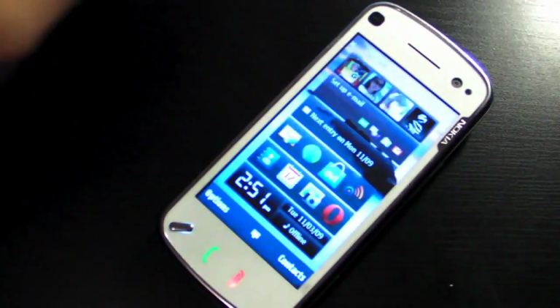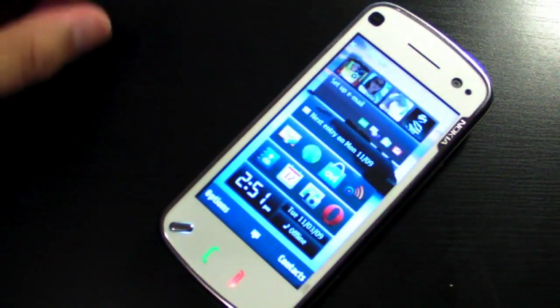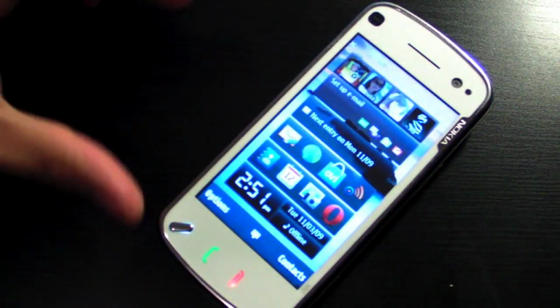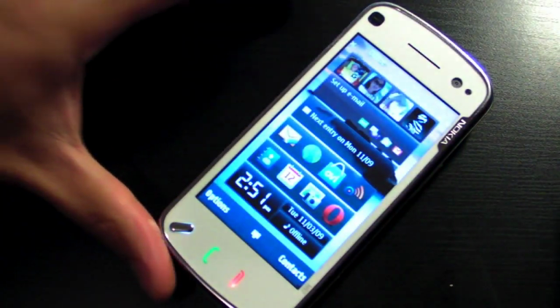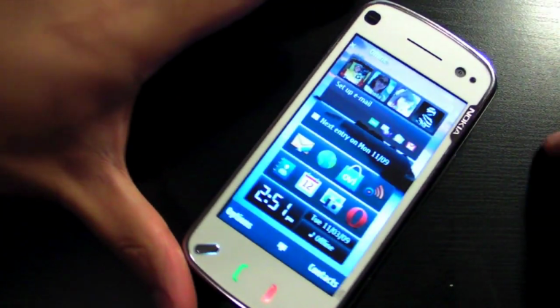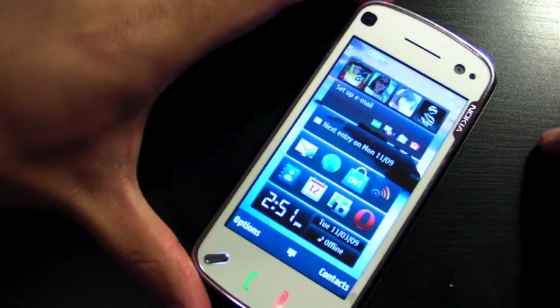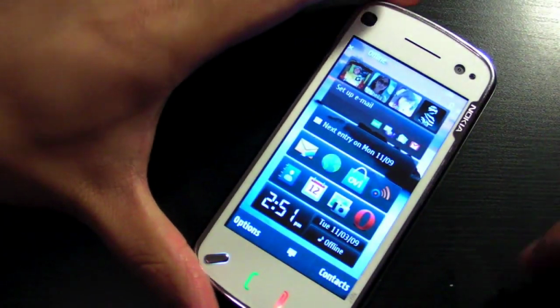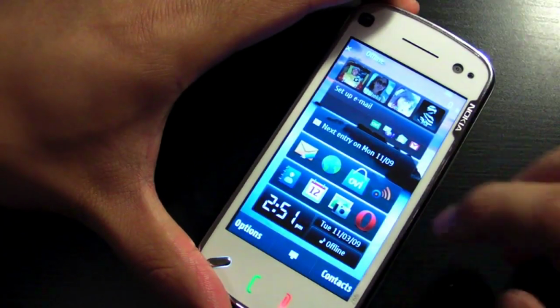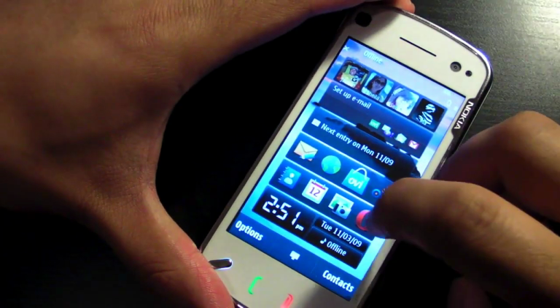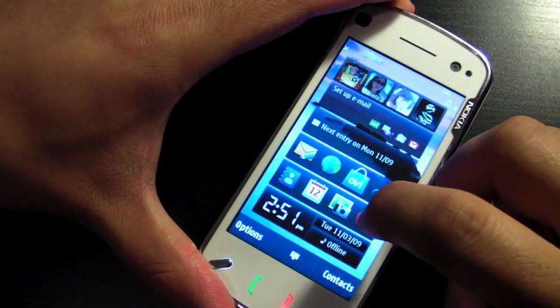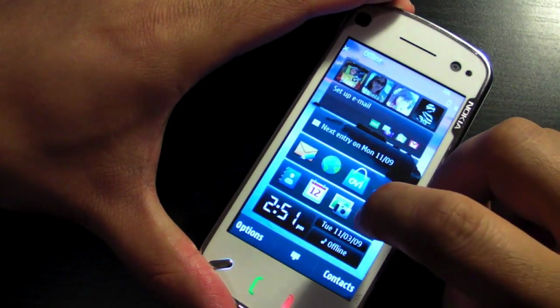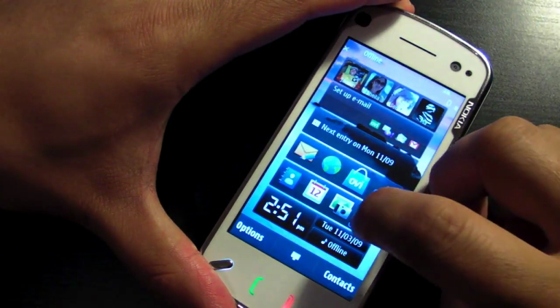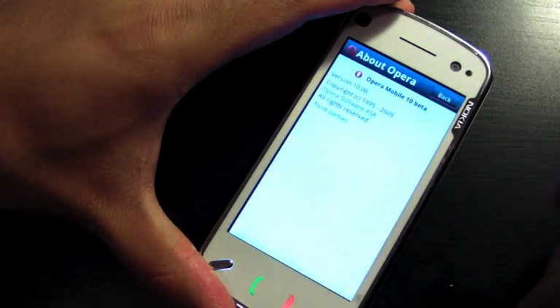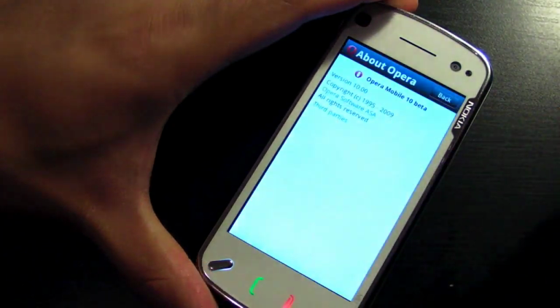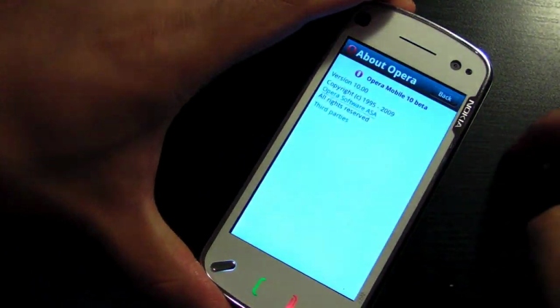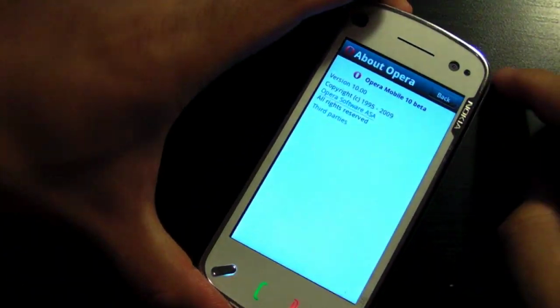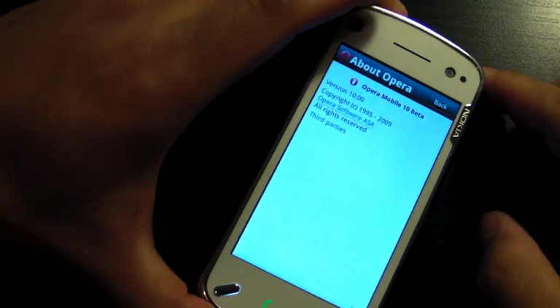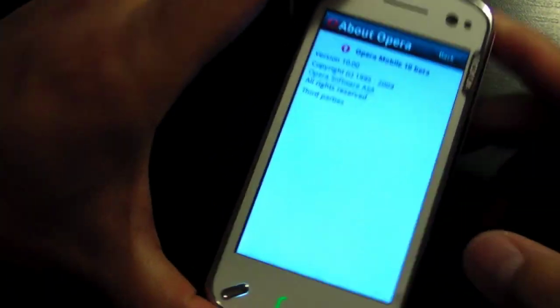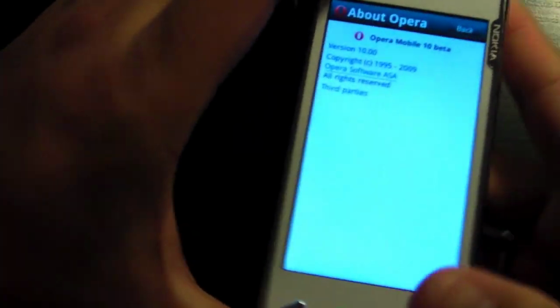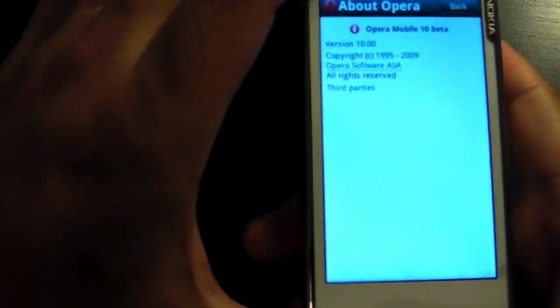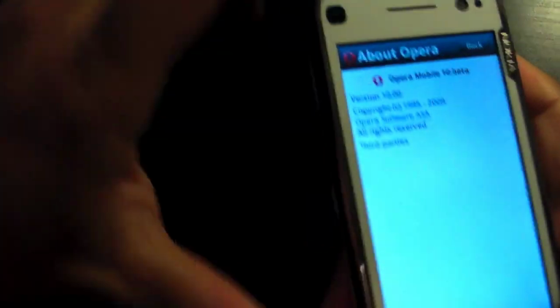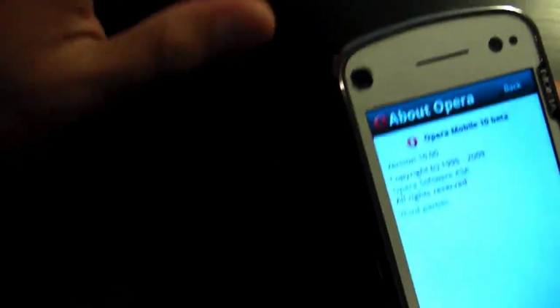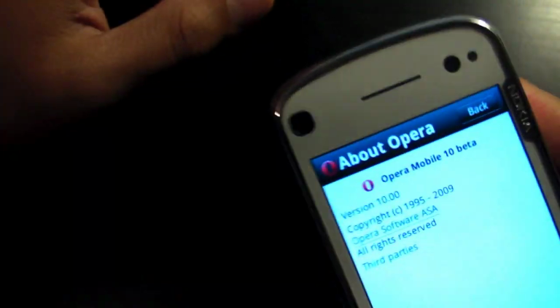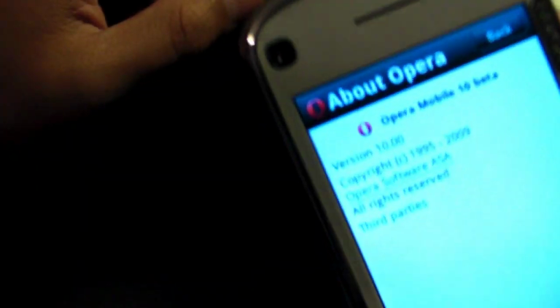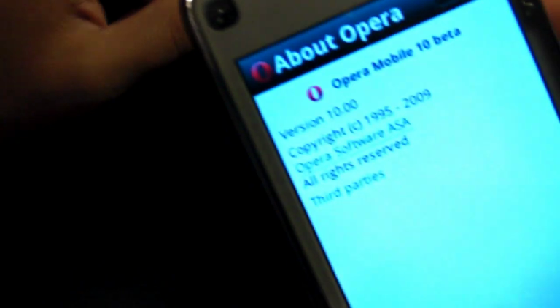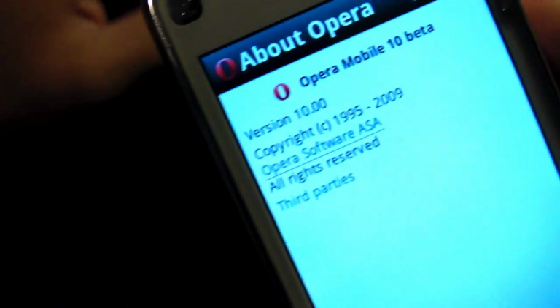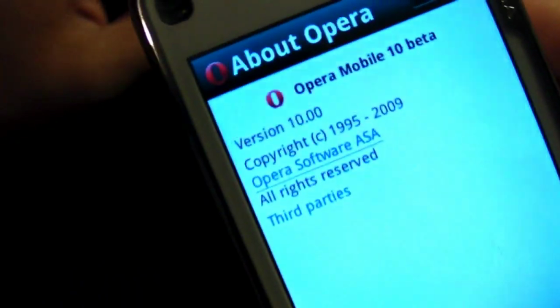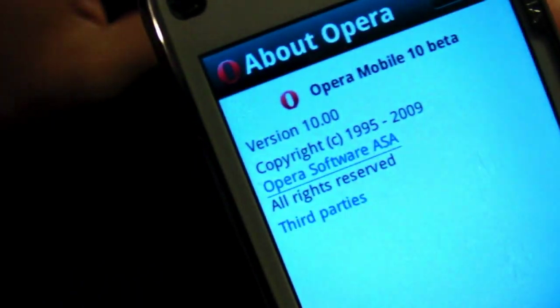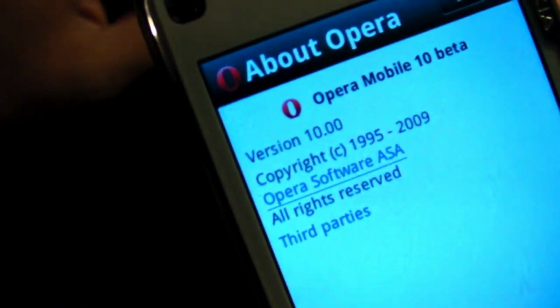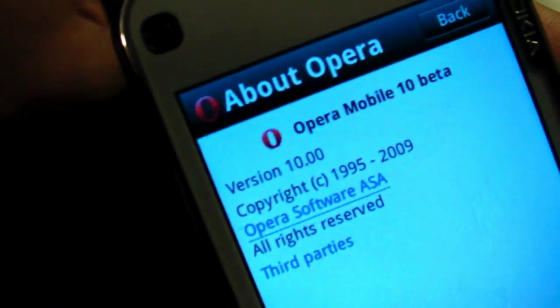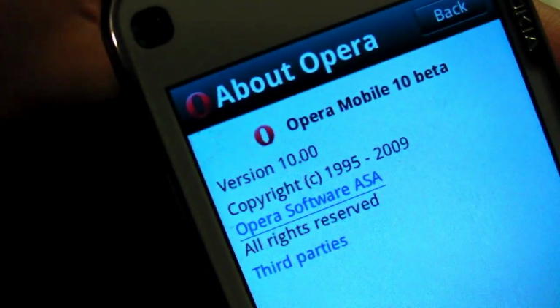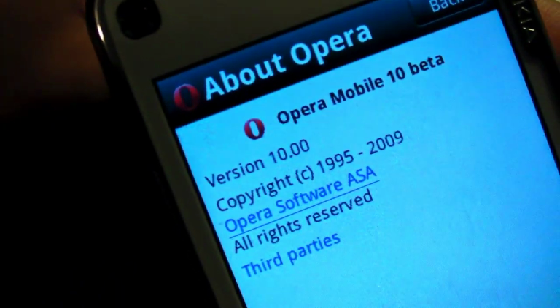Hi everyone, I'm Mark and this is the Nokia N97. In this video, I'll show you the new Opera Mobile 10 Beta.